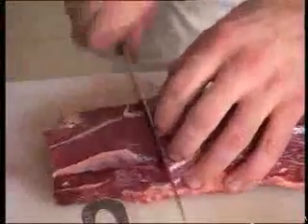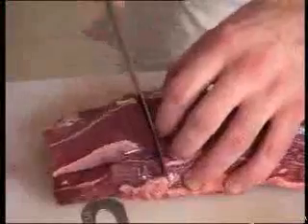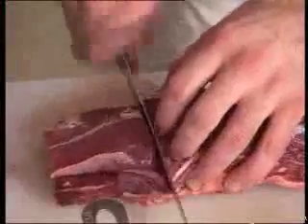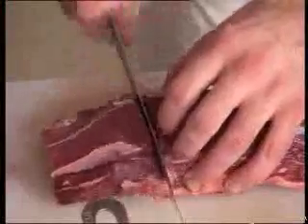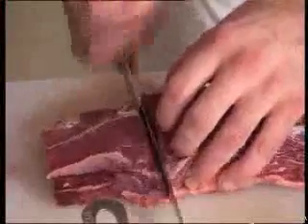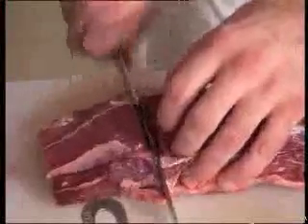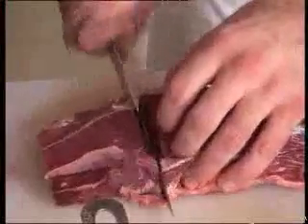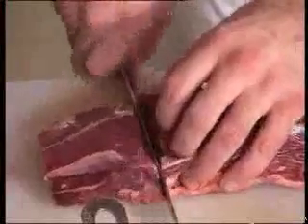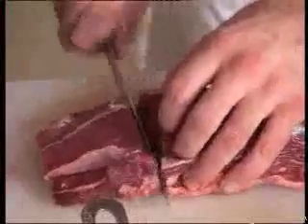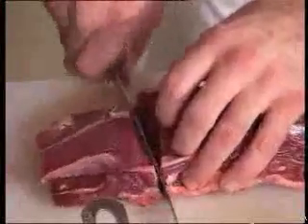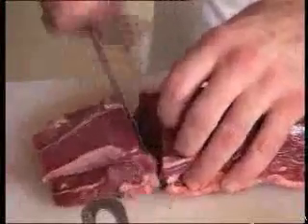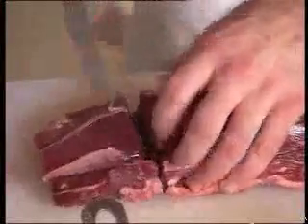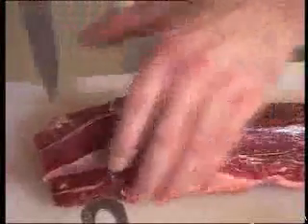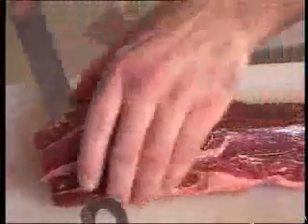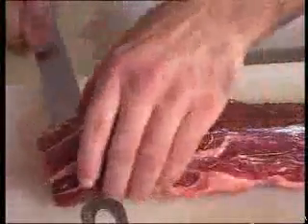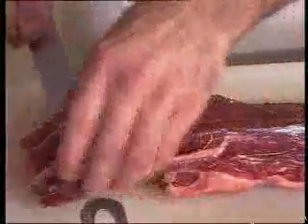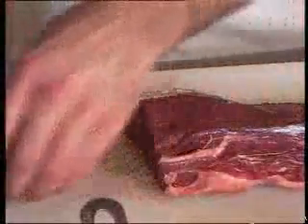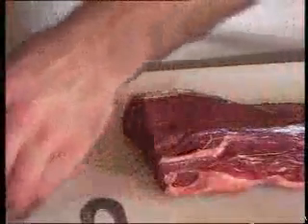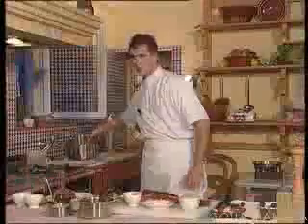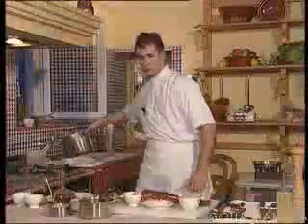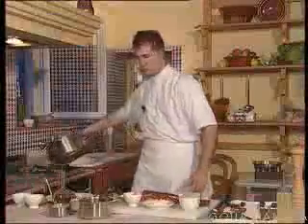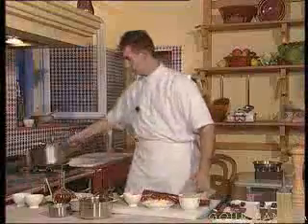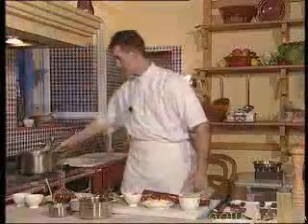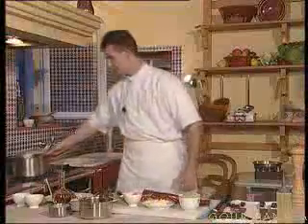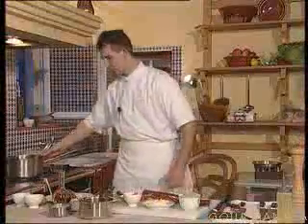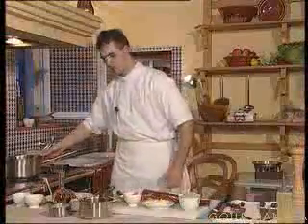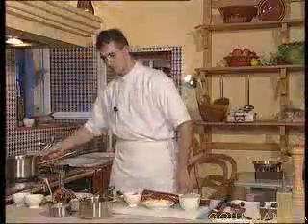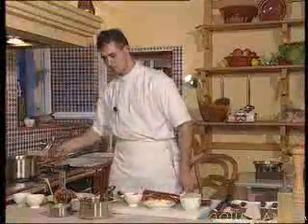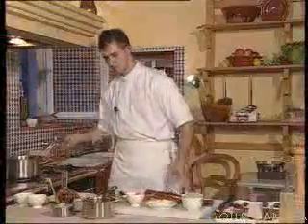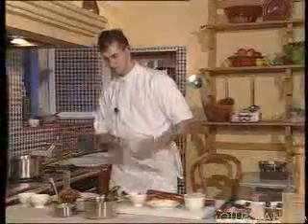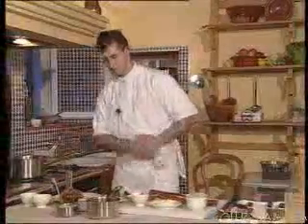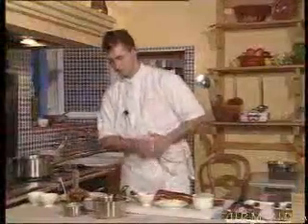We plan on about 150 grams of meat per person. And now we'll start the rice.